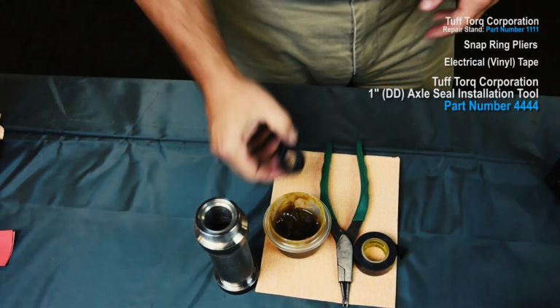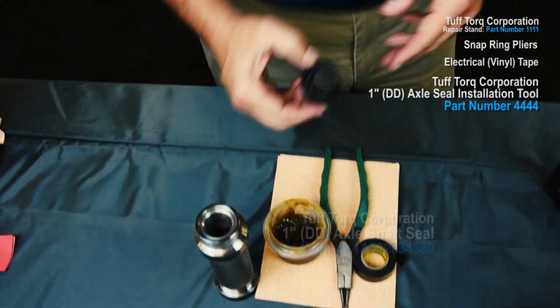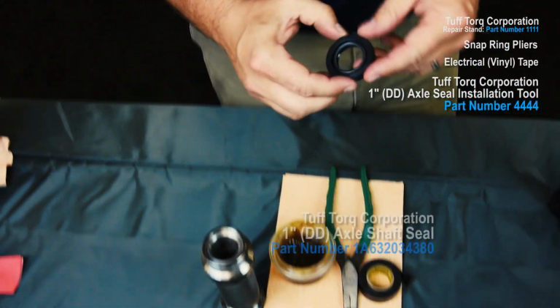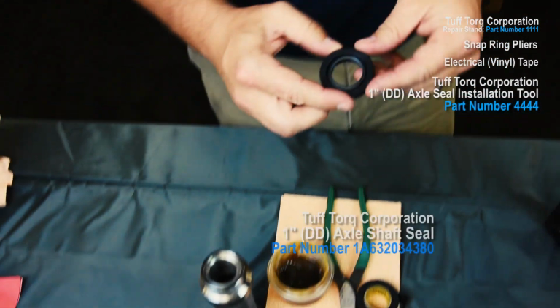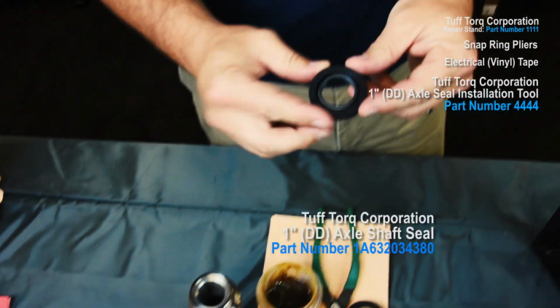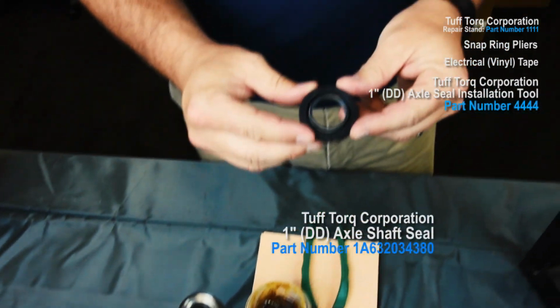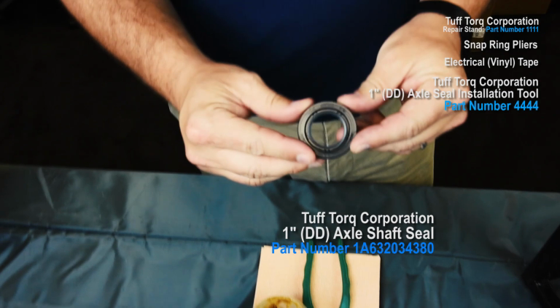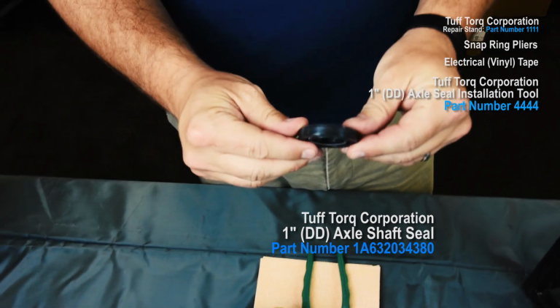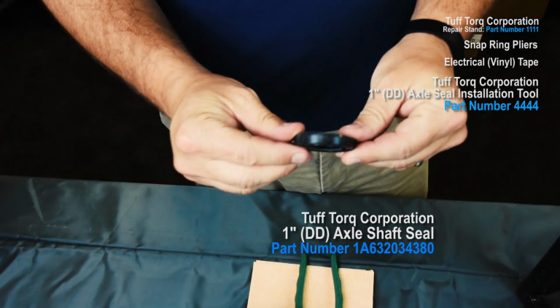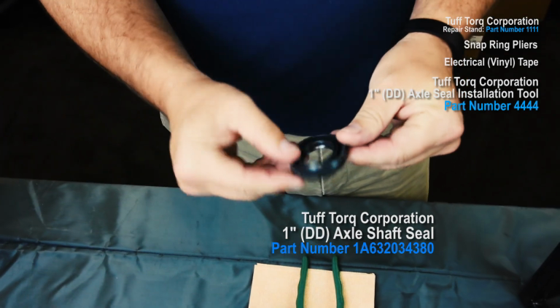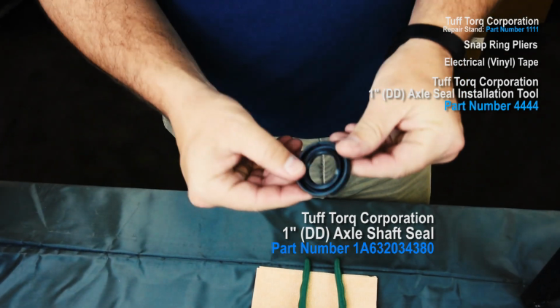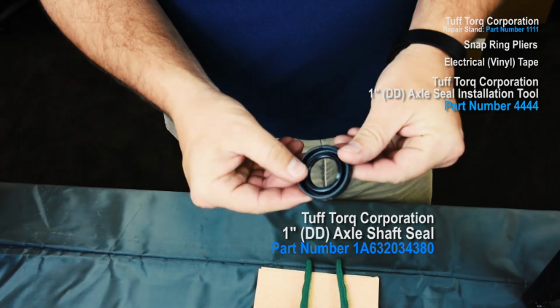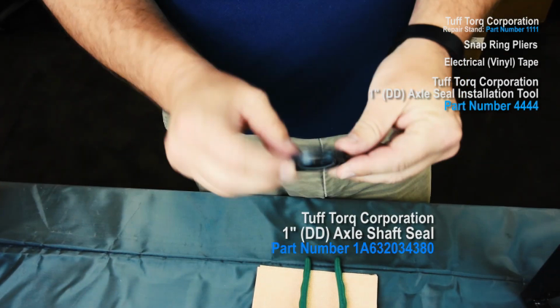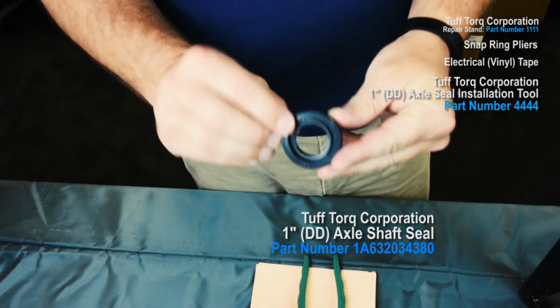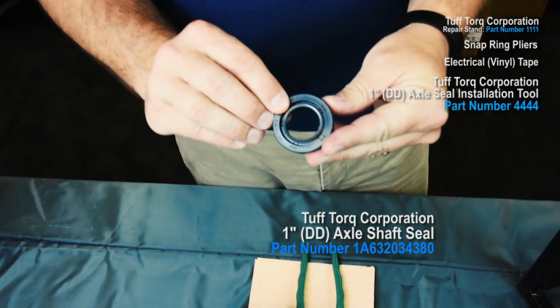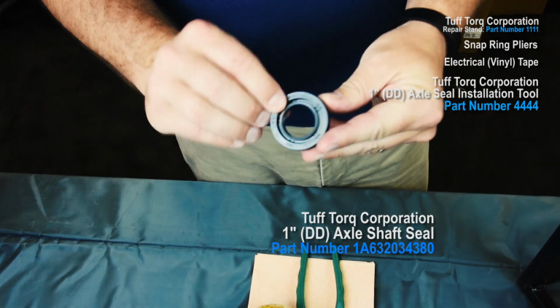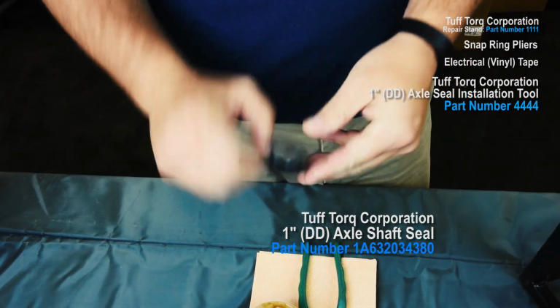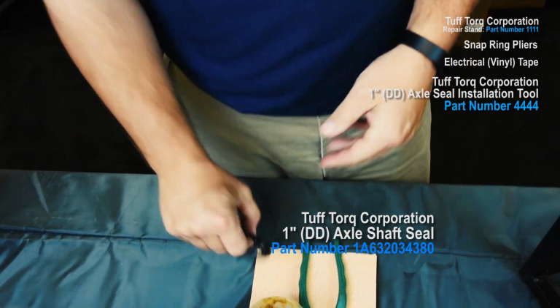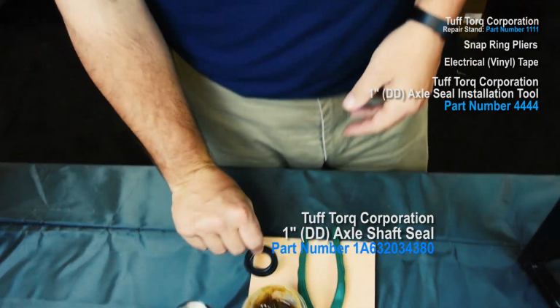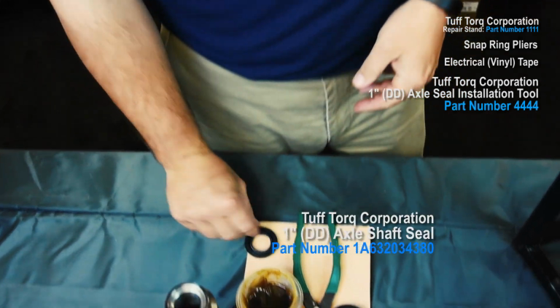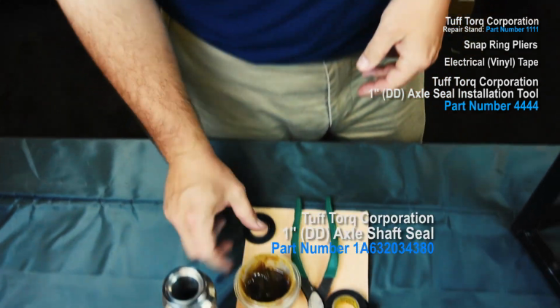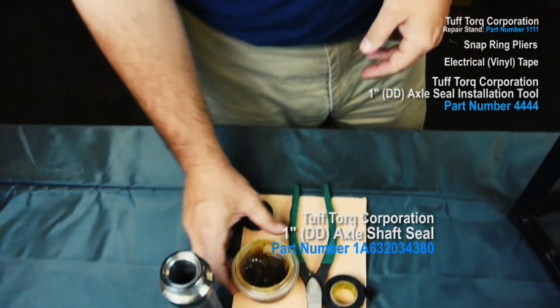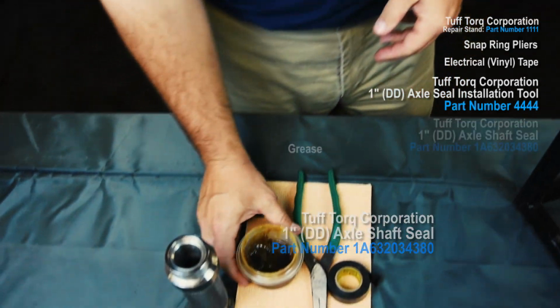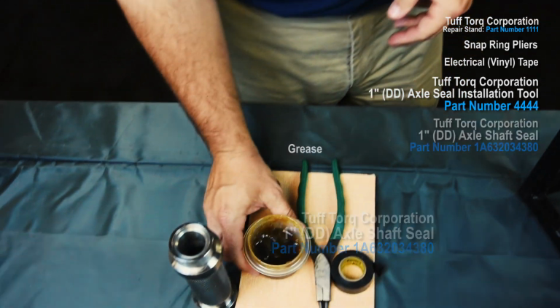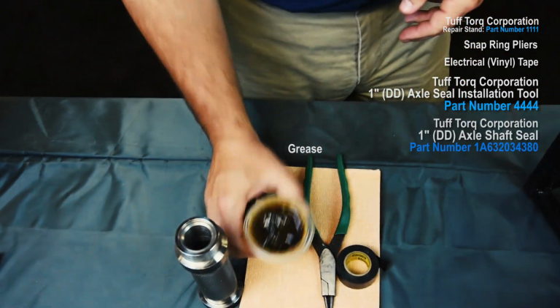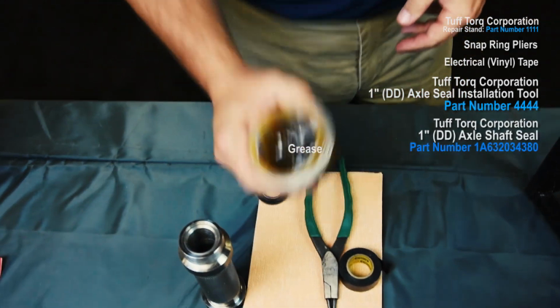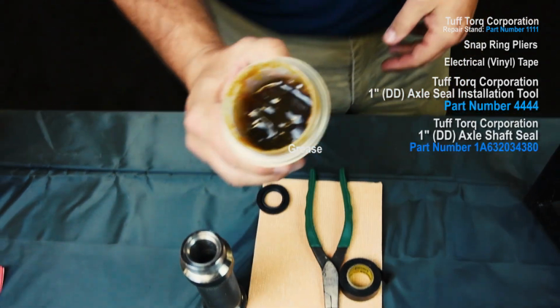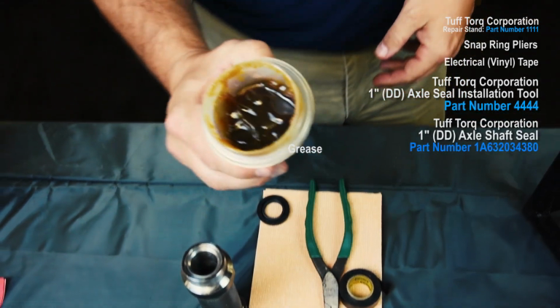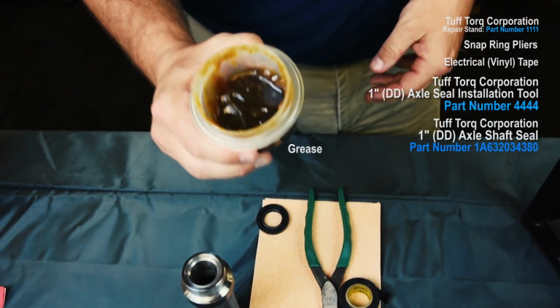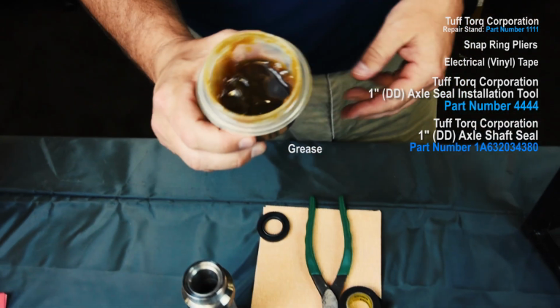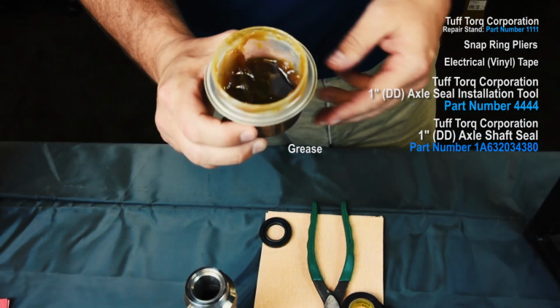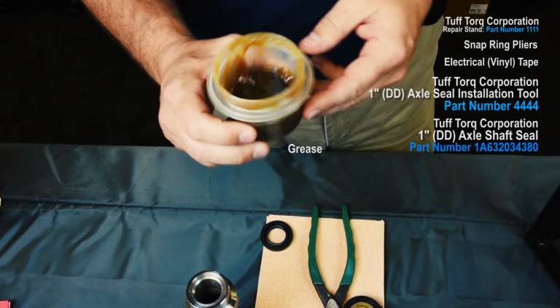Additional materials needed are the Tough Torque 1 inch axle shaft seal and grease.